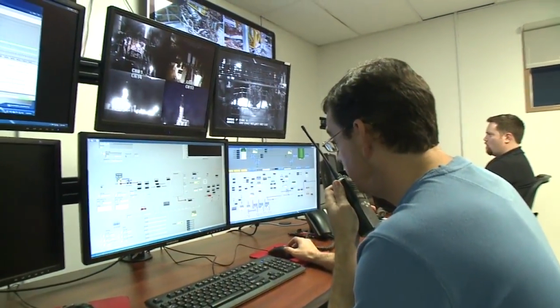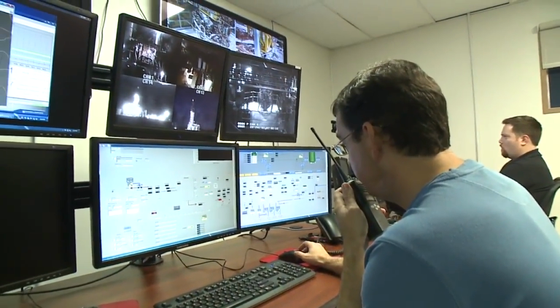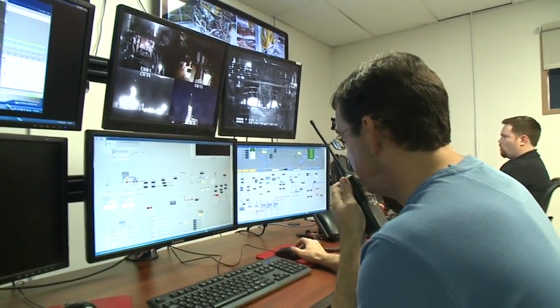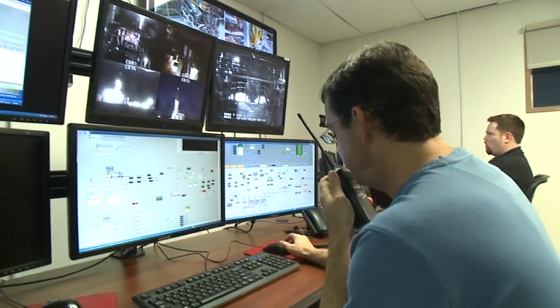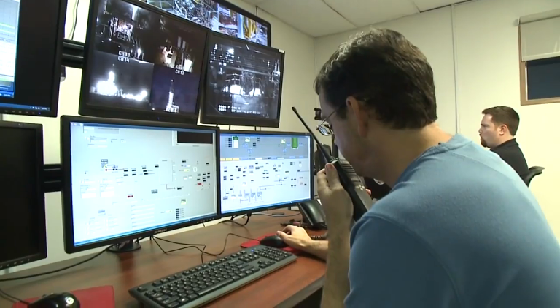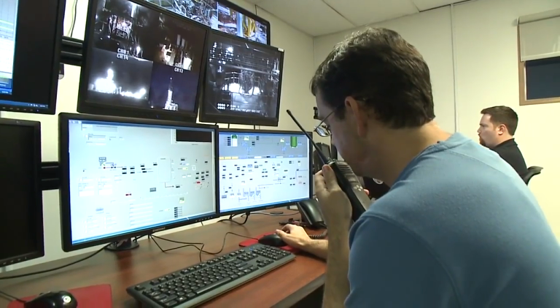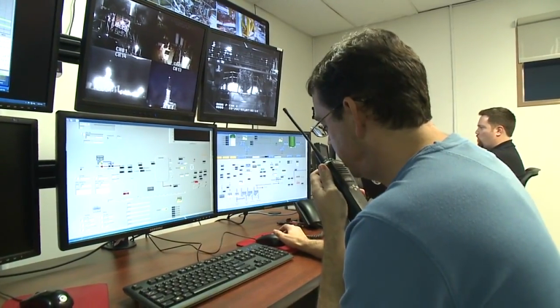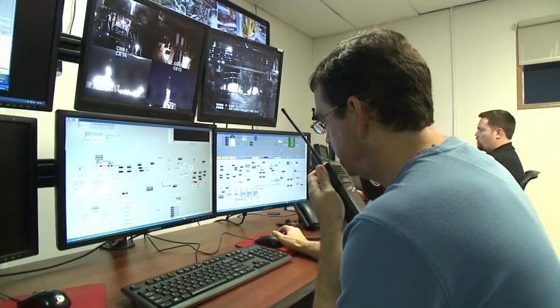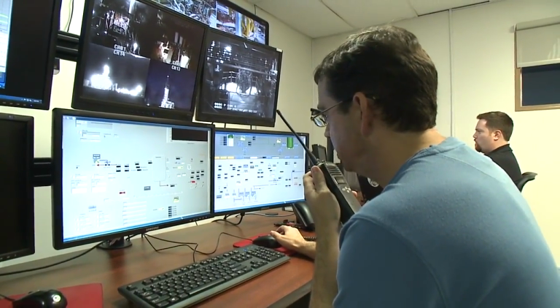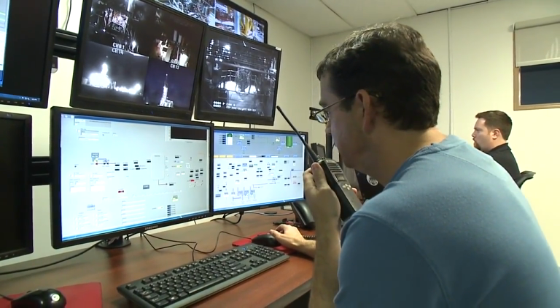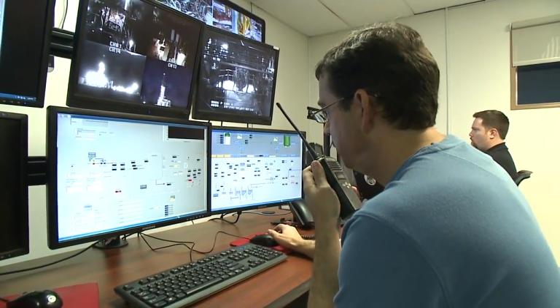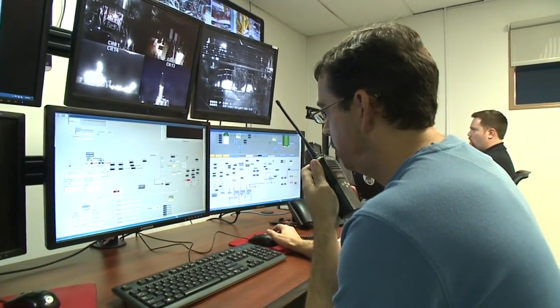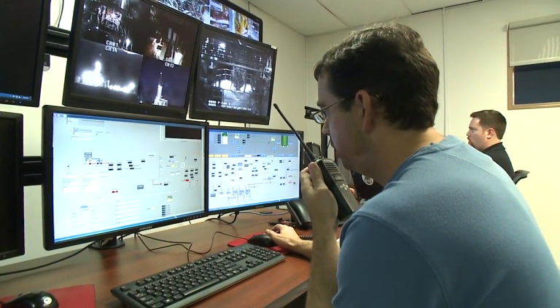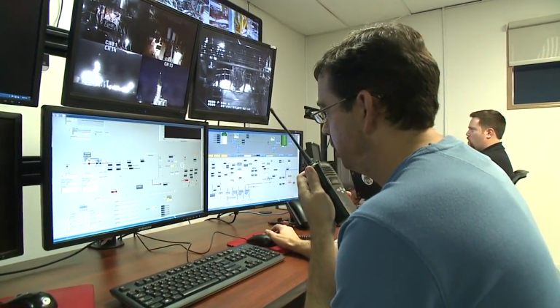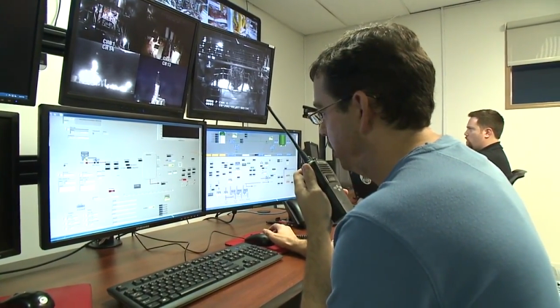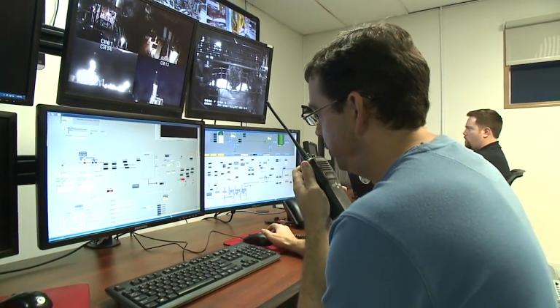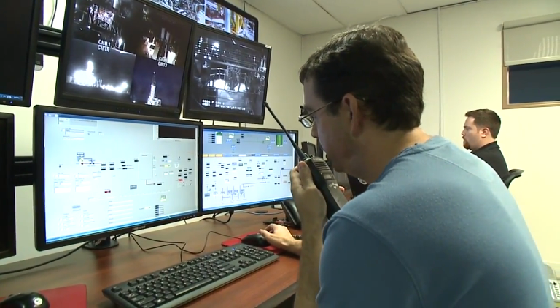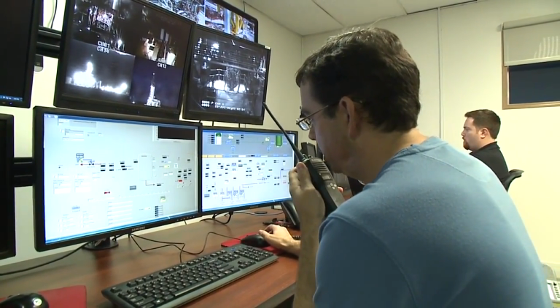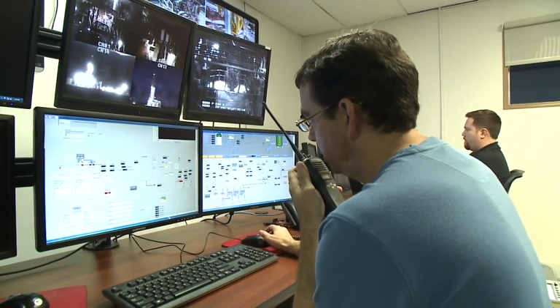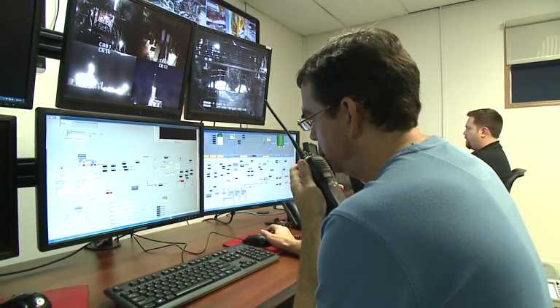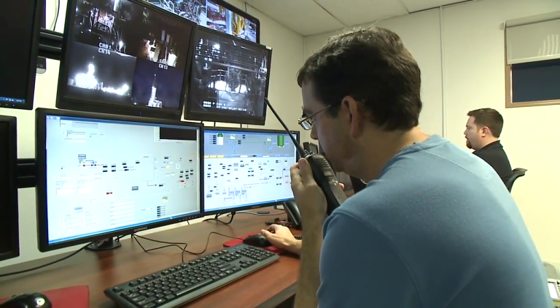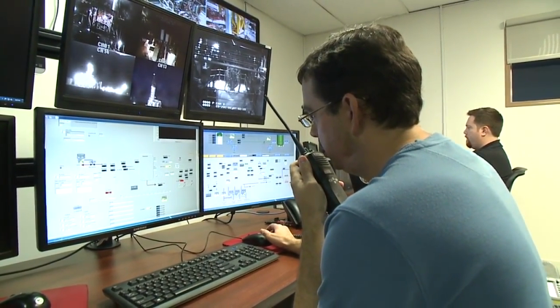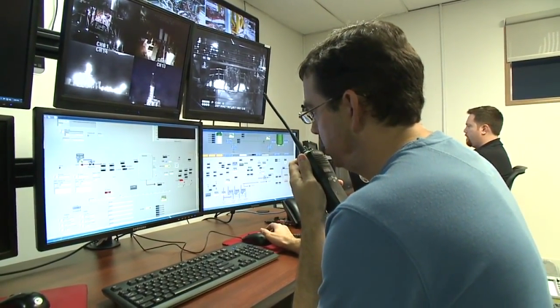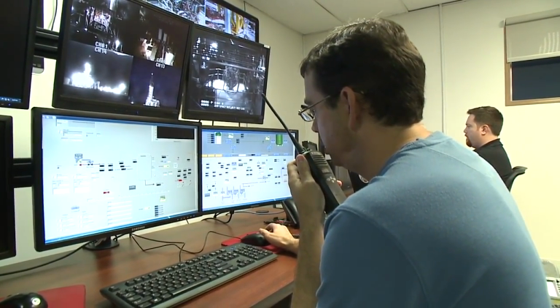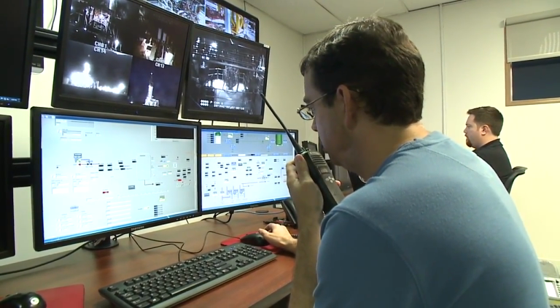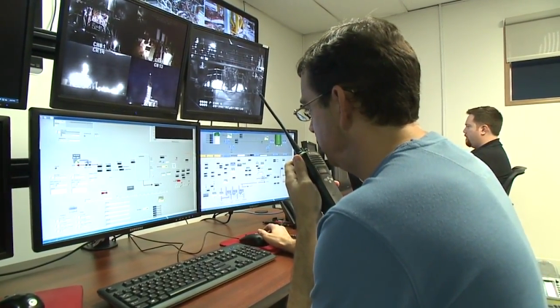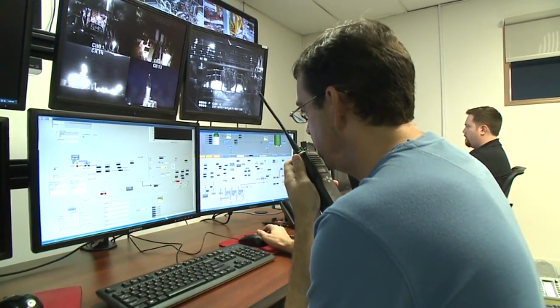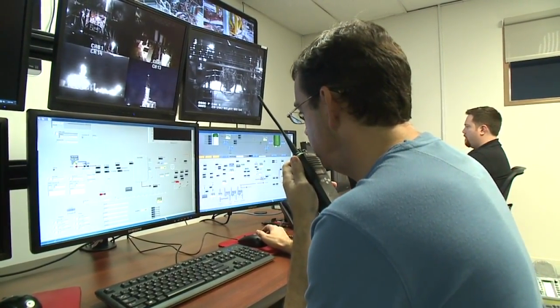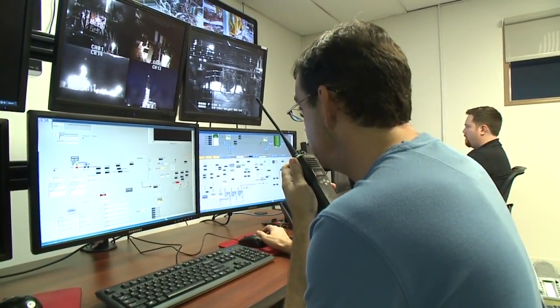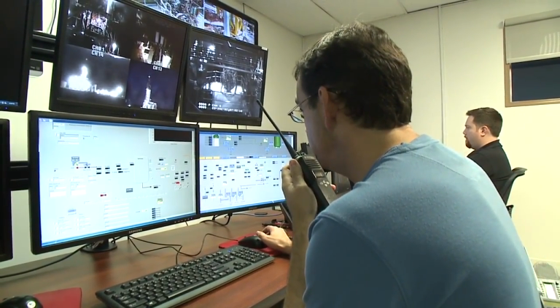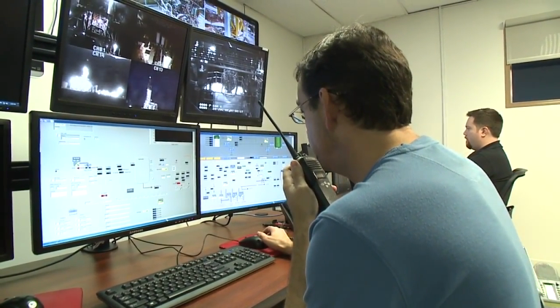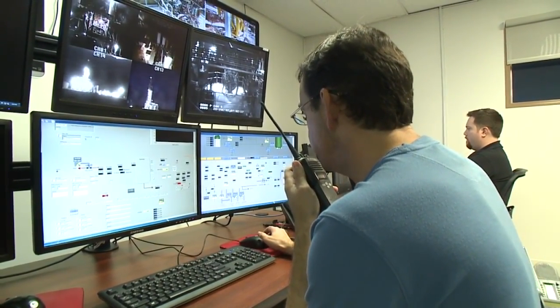Five seconds to test. Four, three, two, one, ignition.